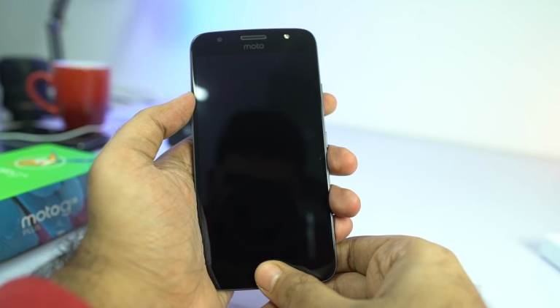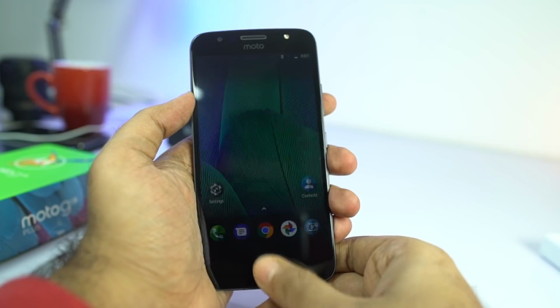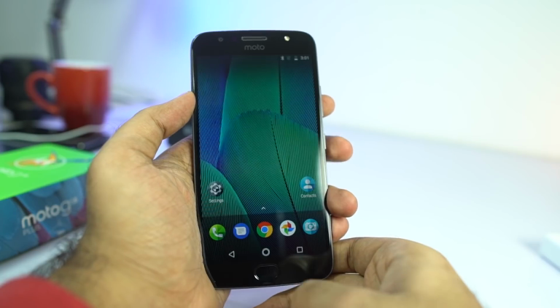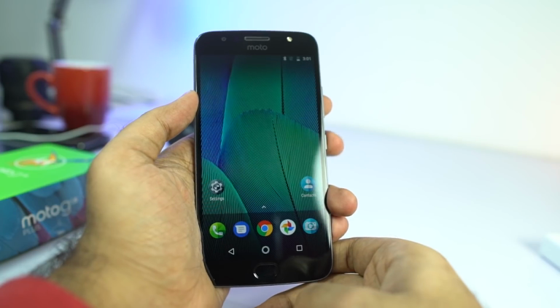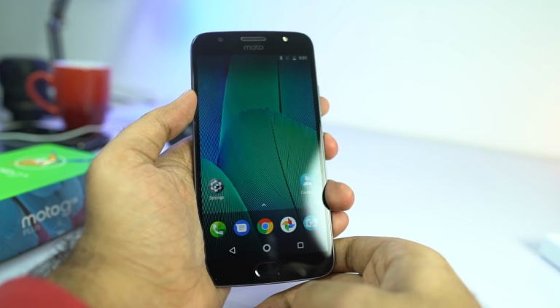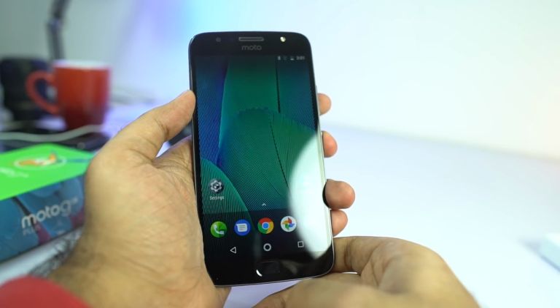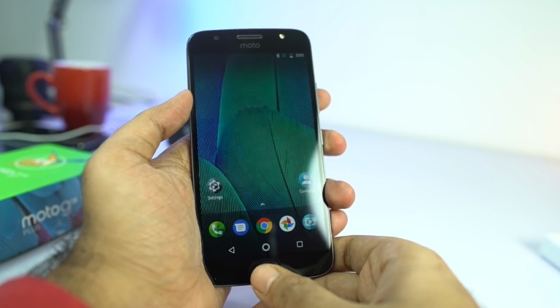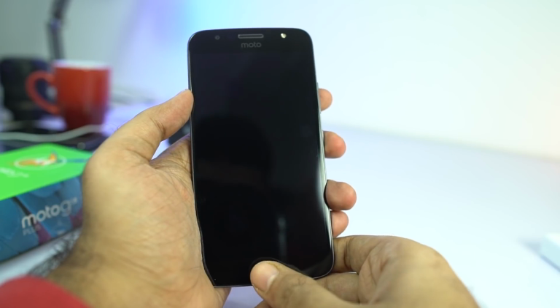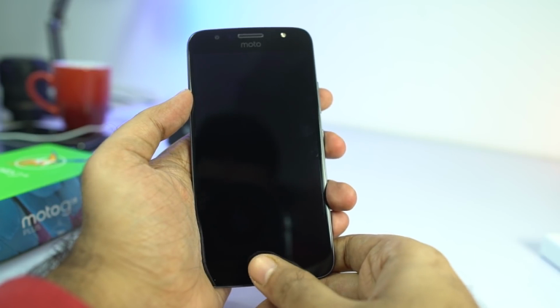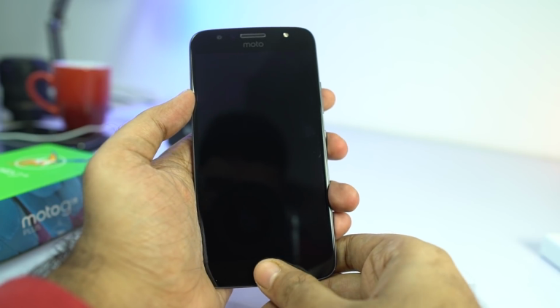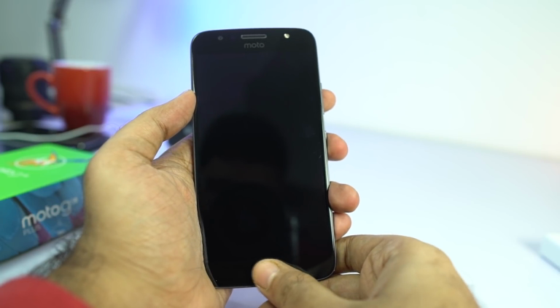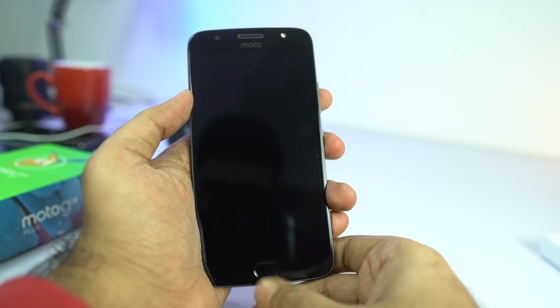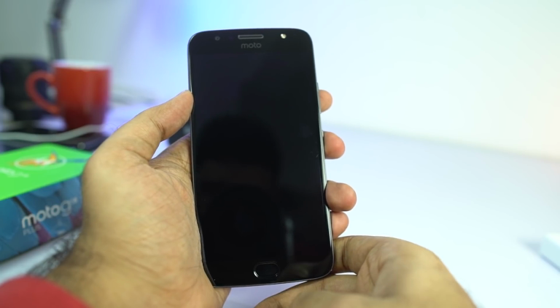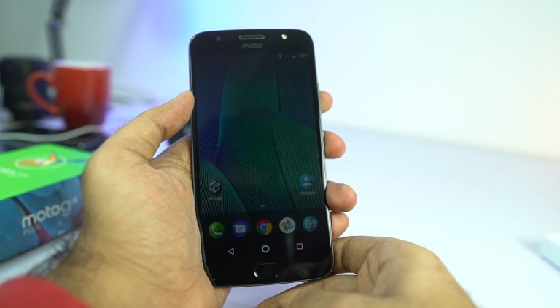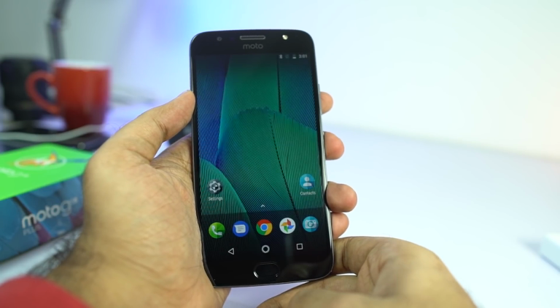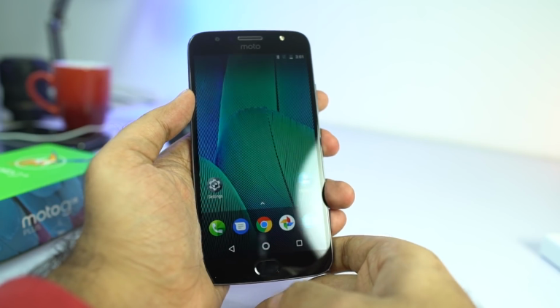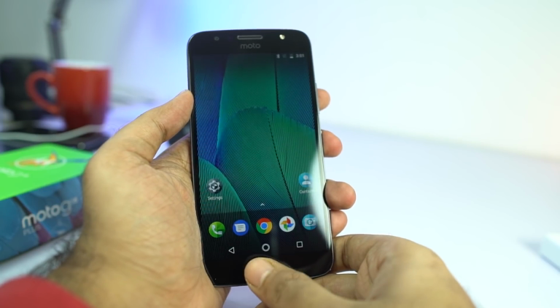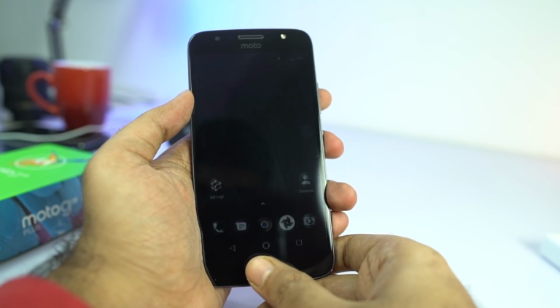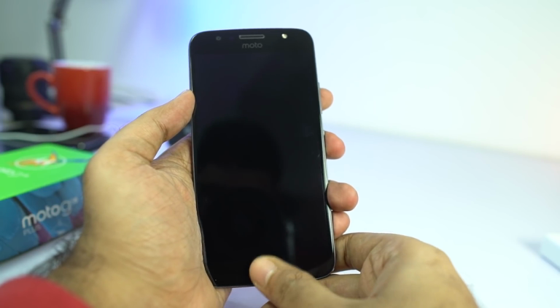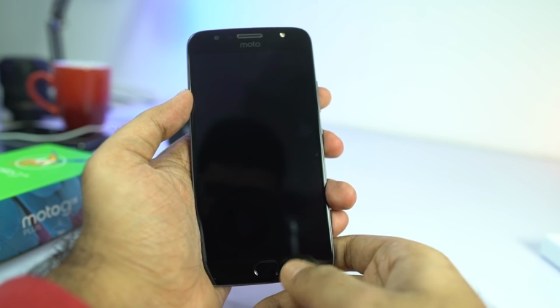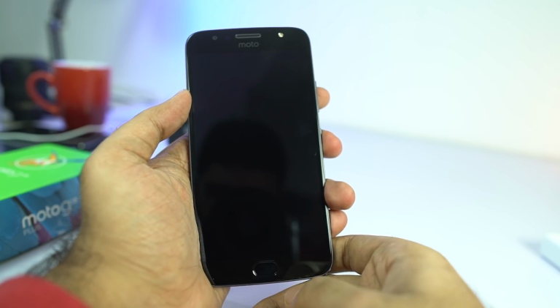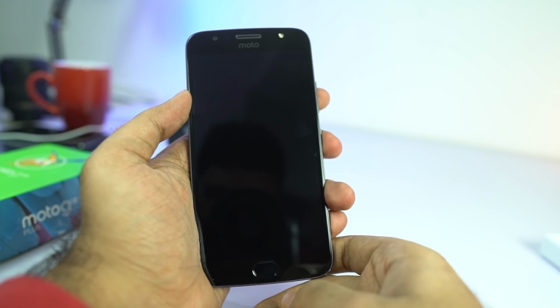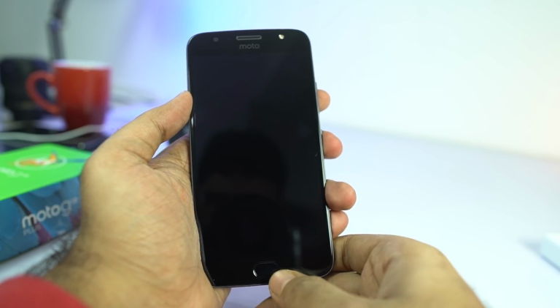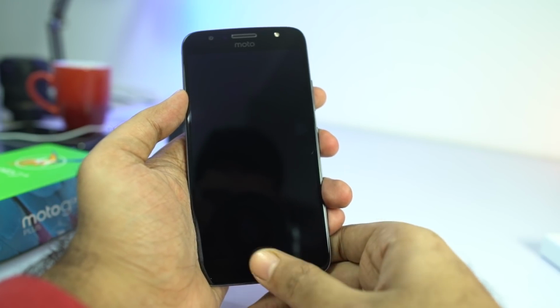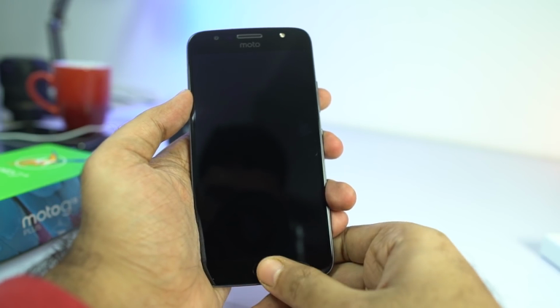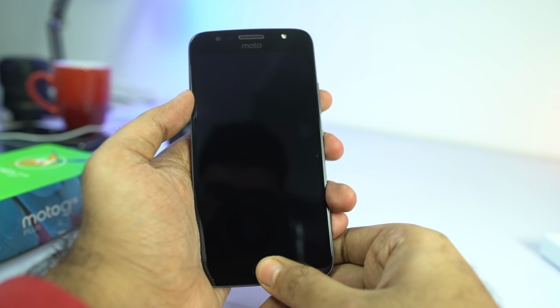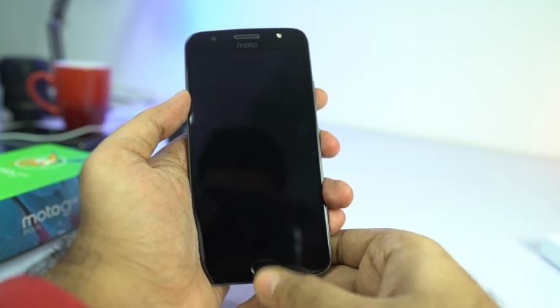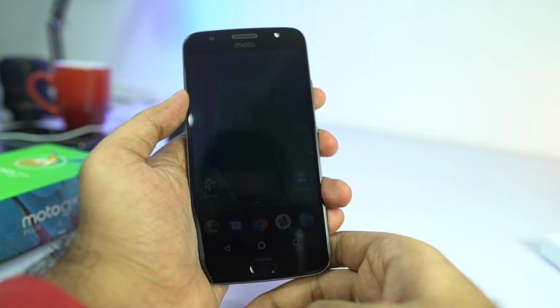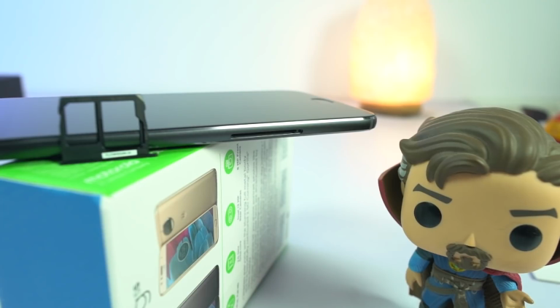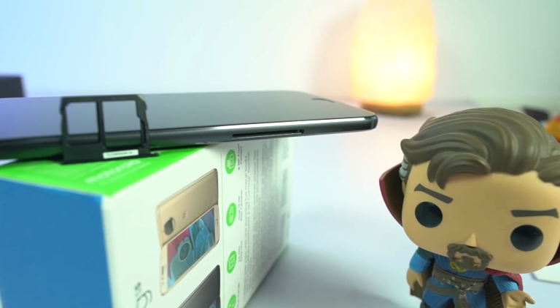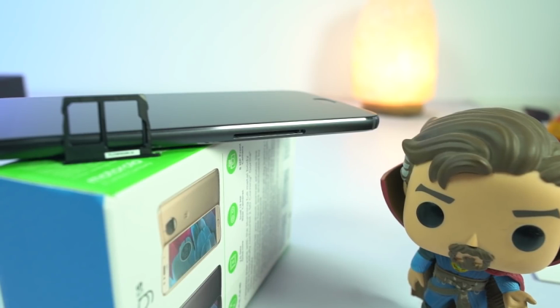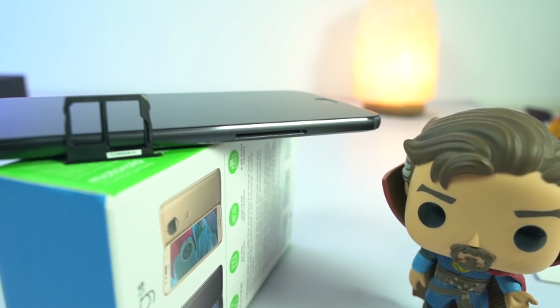Below the display, we have a fingerprint scanner, which also acts like a capacitive button with gestures.